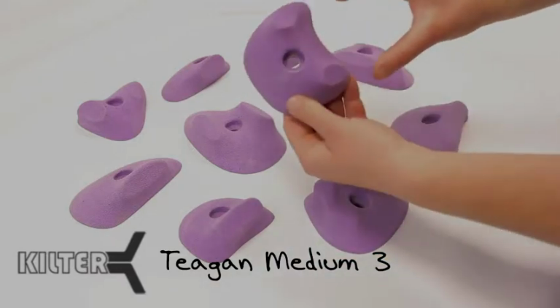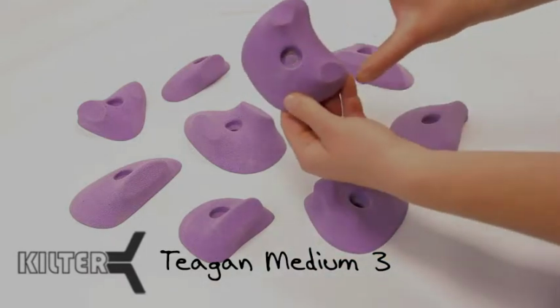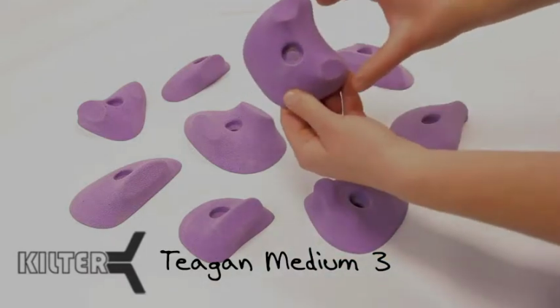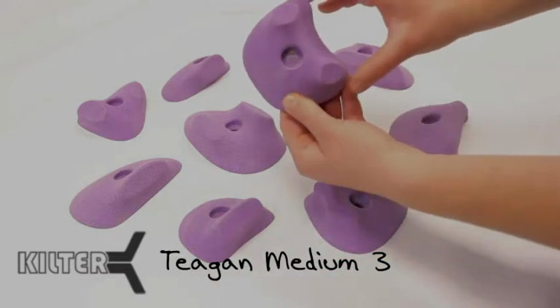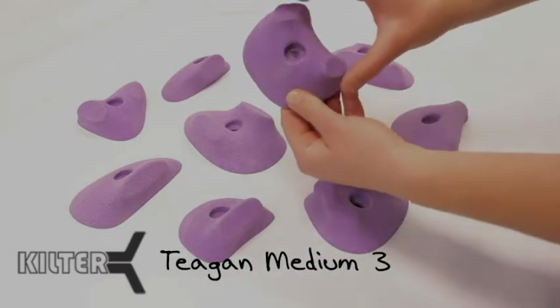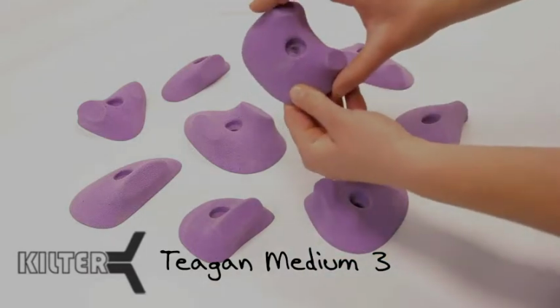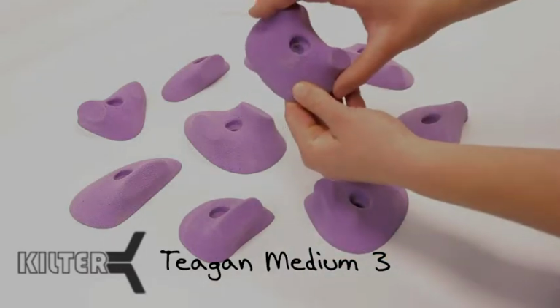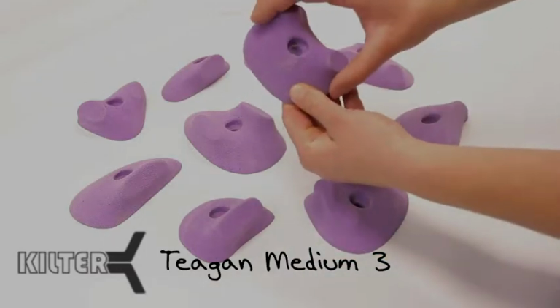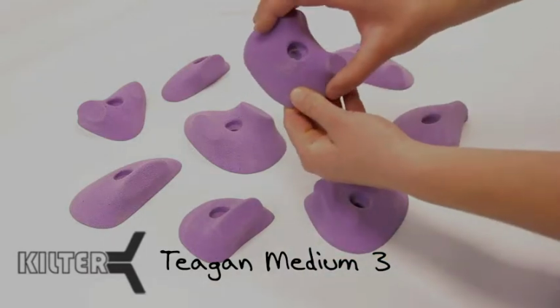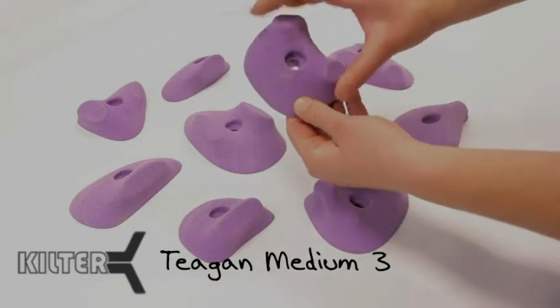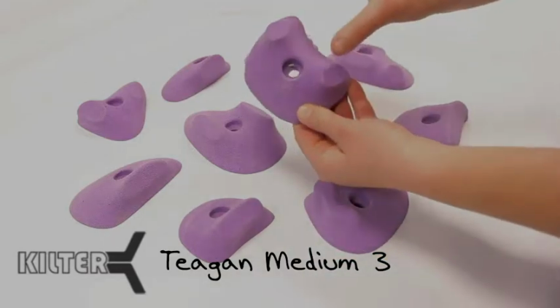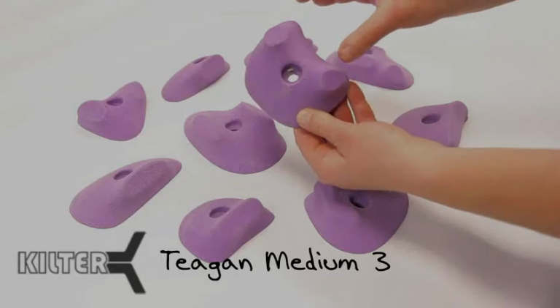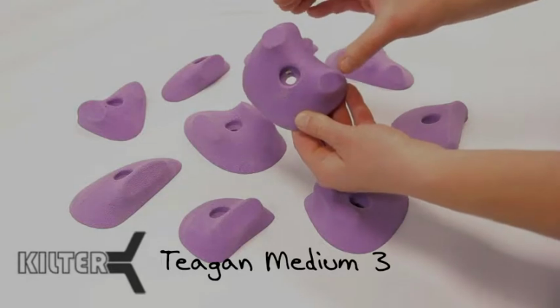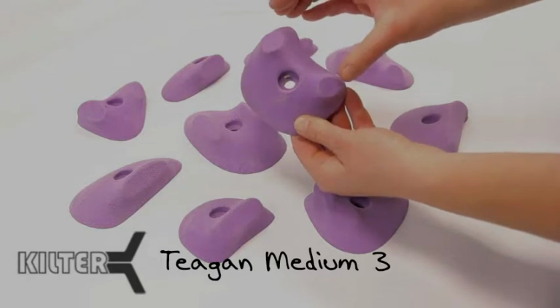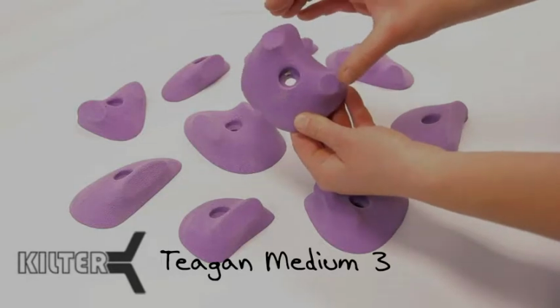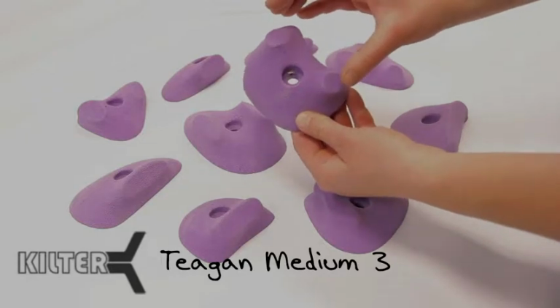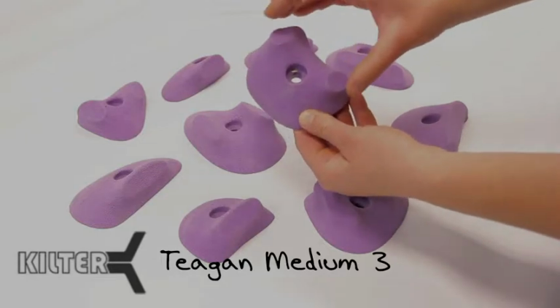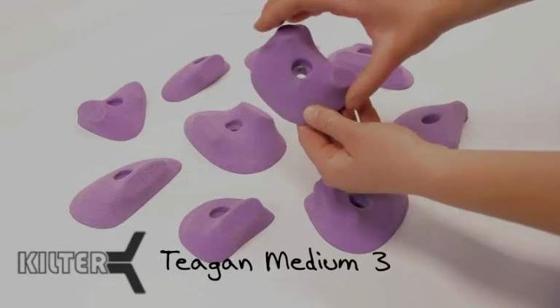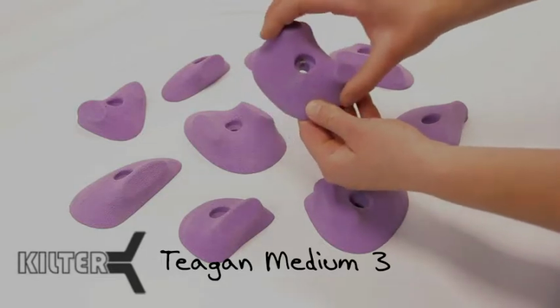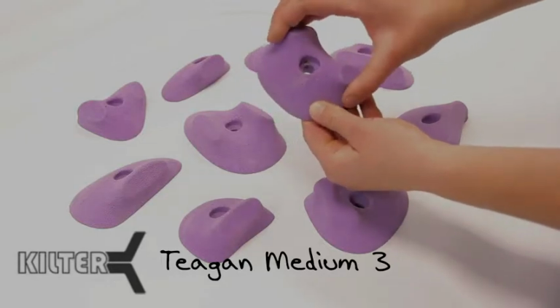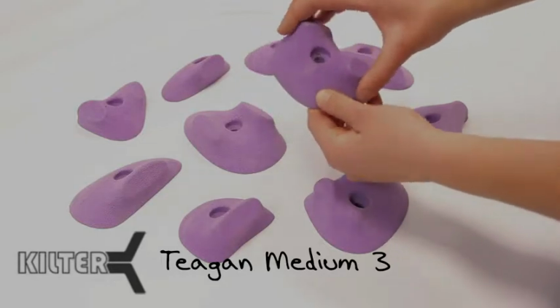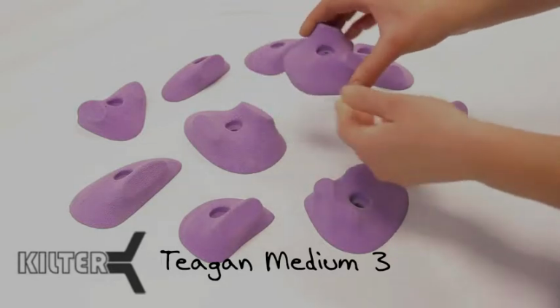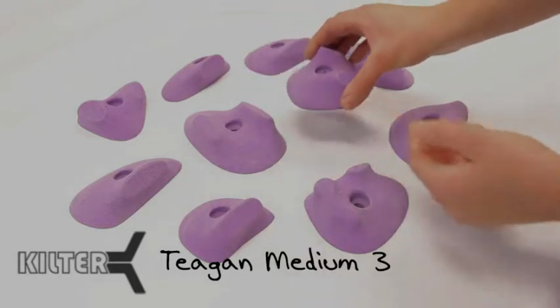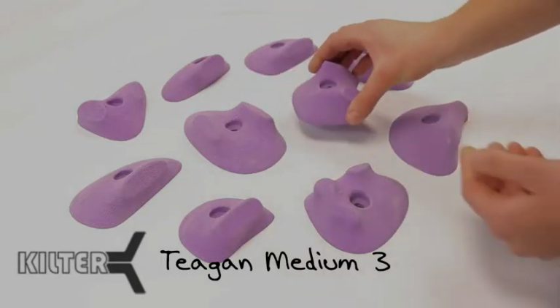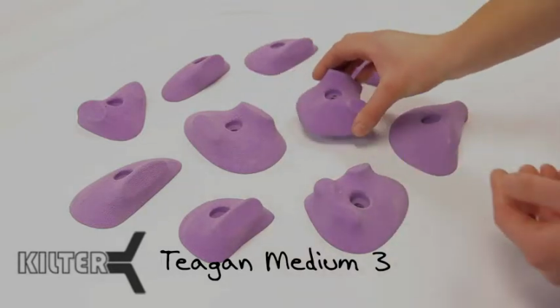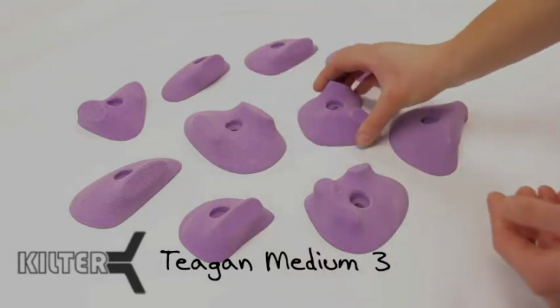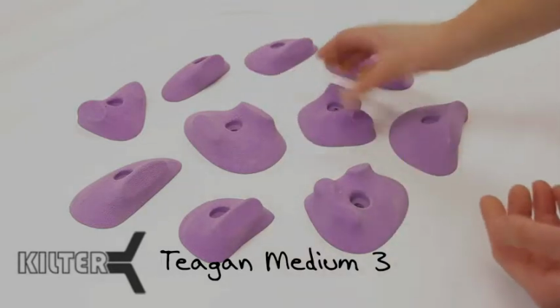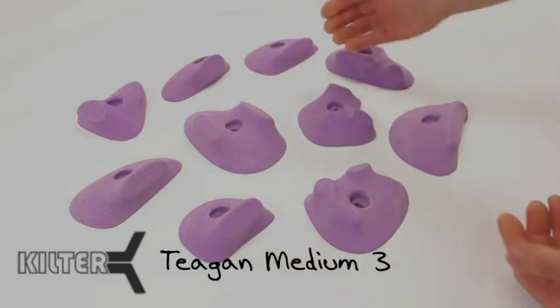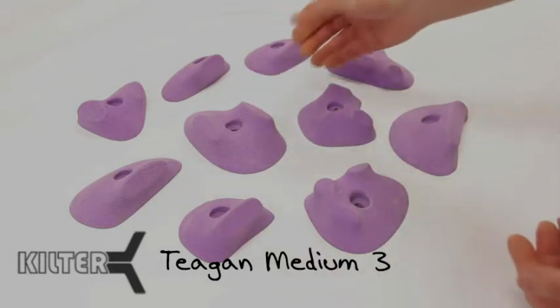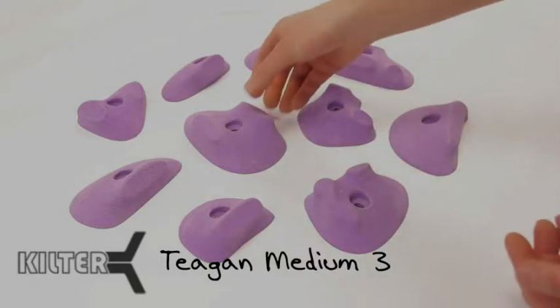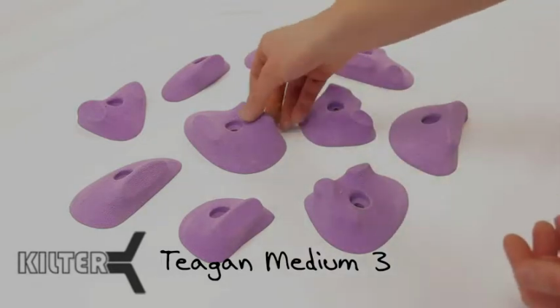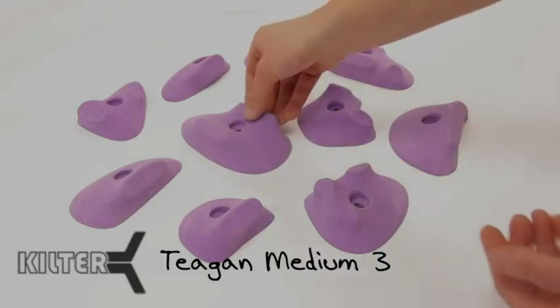Even a hold like this, we use this as a handhold here at the spot most of the time, which is cool because it looks like it might just be a foot.